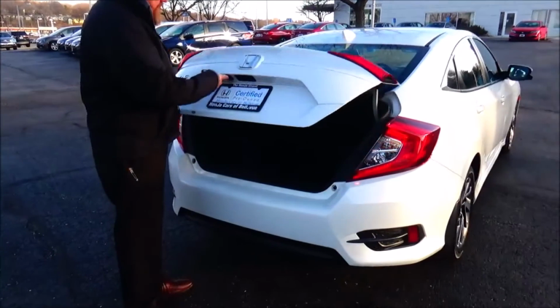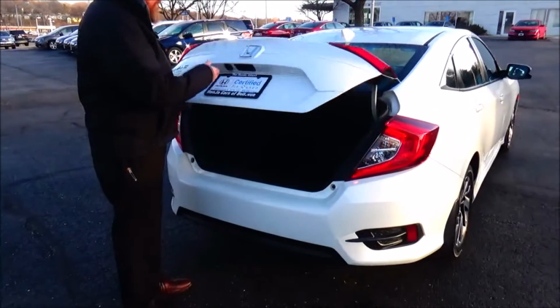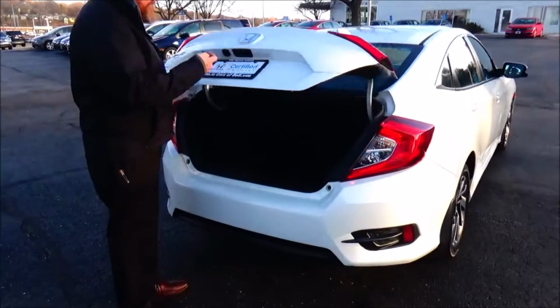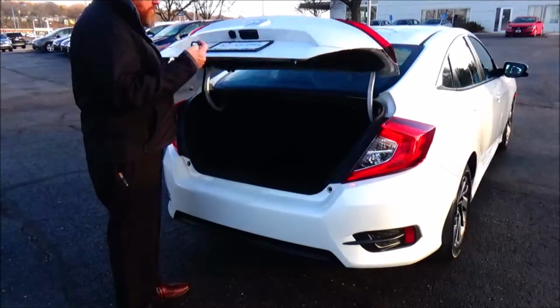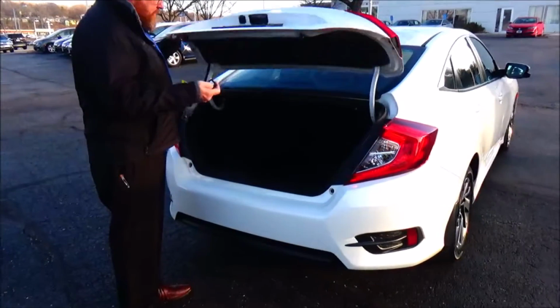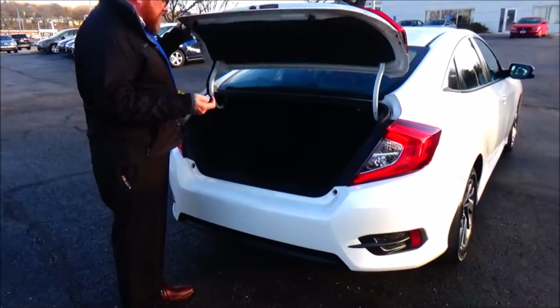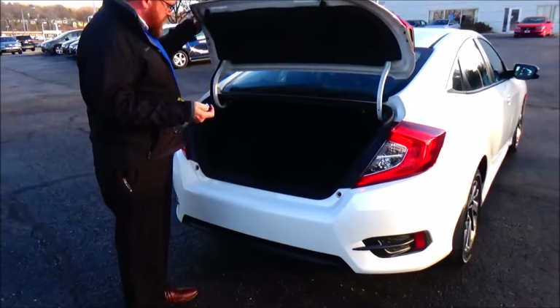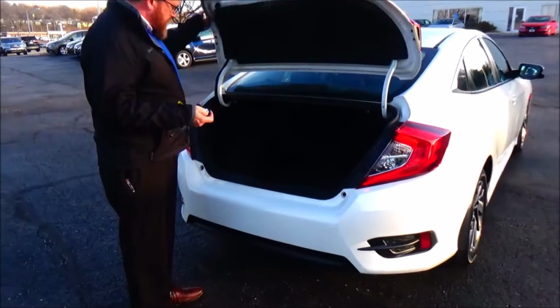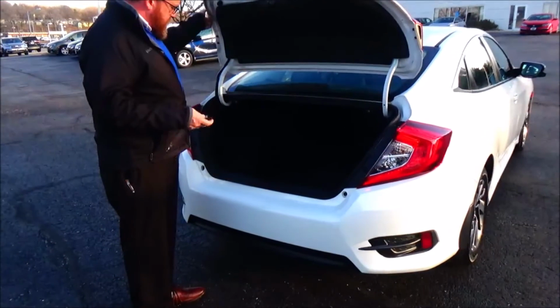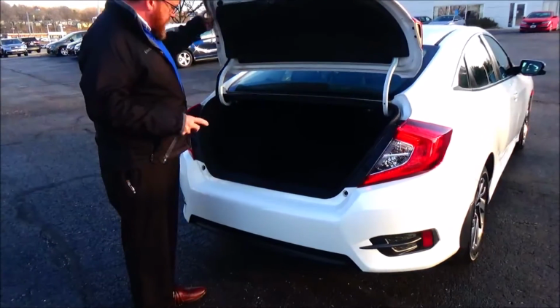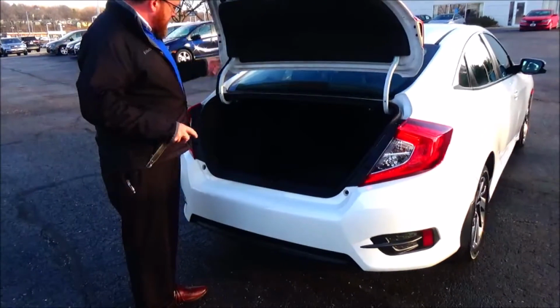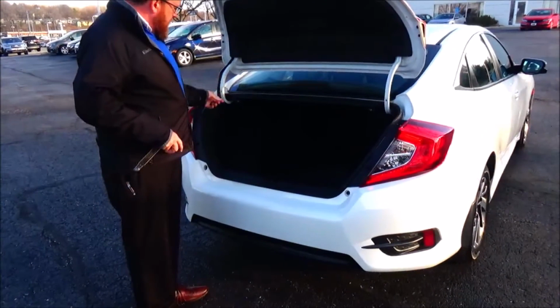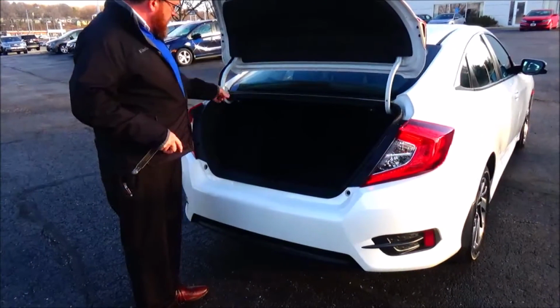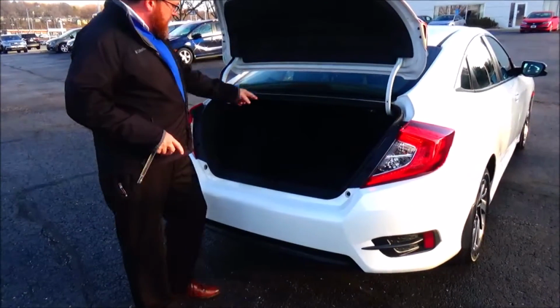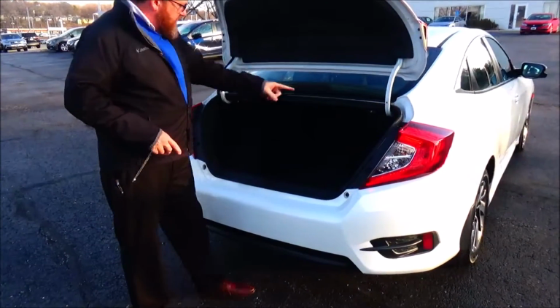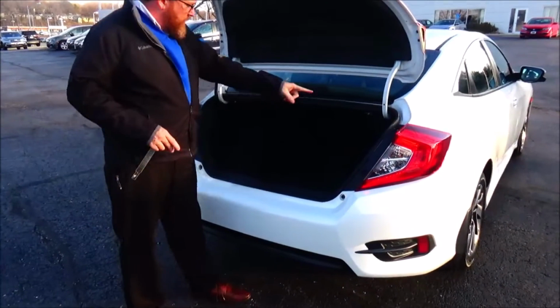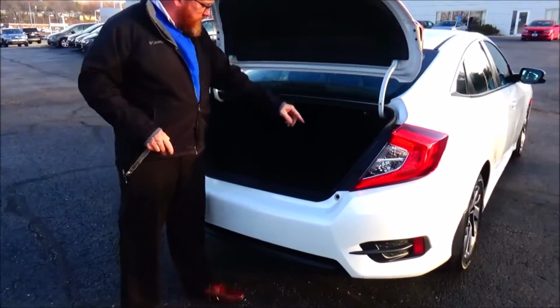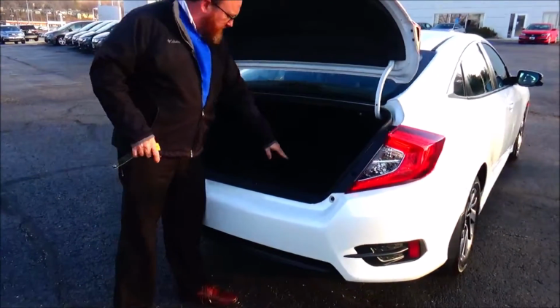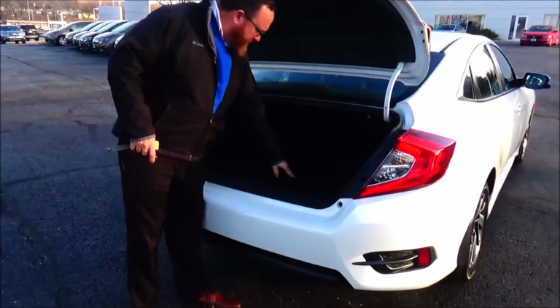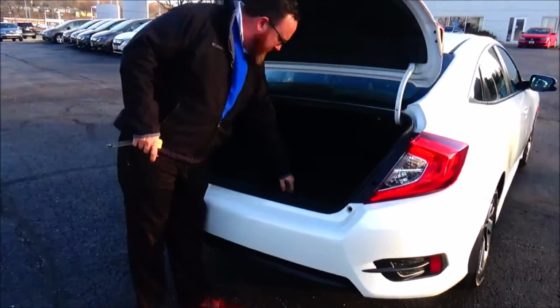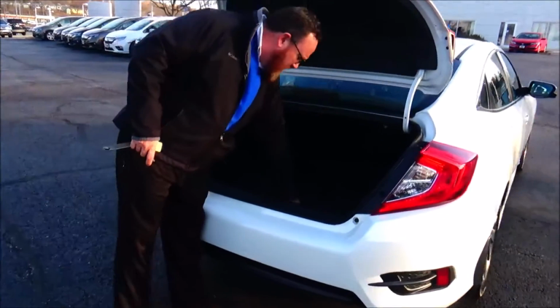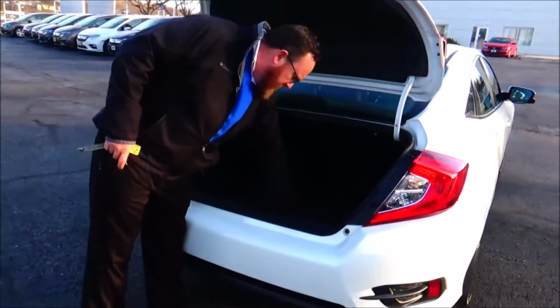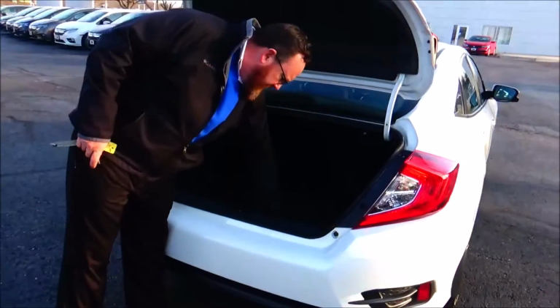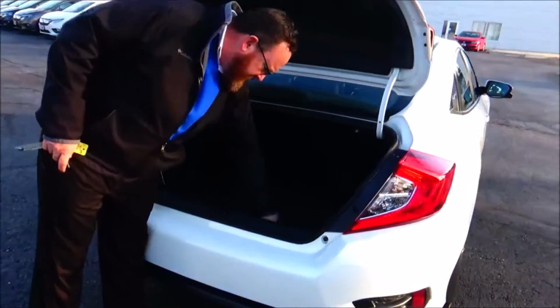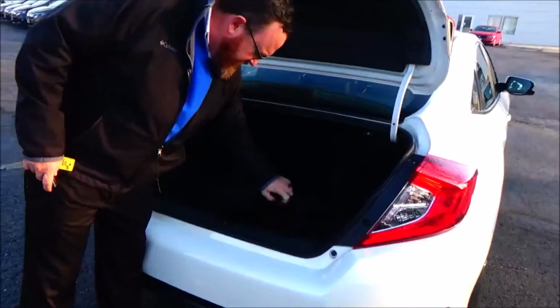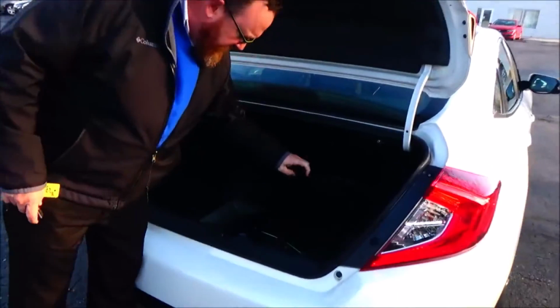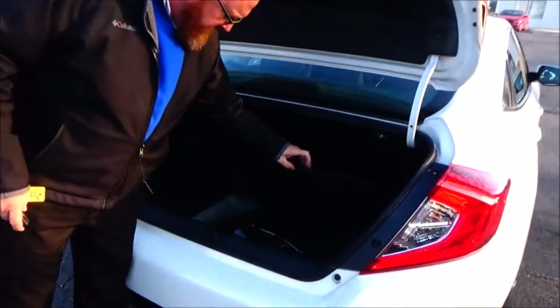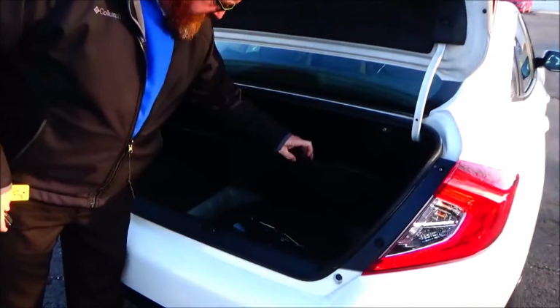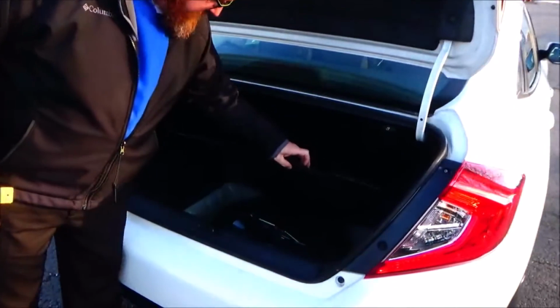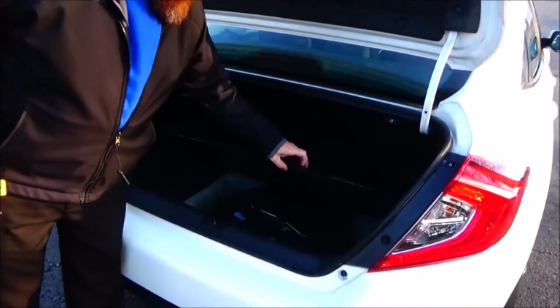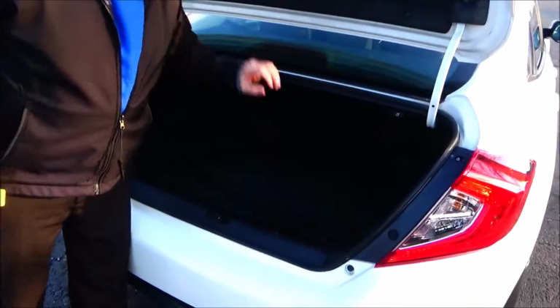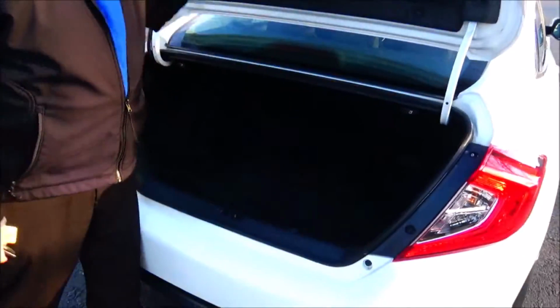Remote access to the trunk, backup camera, remote start is also standard. 60/40 fold-down seat, all the mats are on, spare tire and jack.